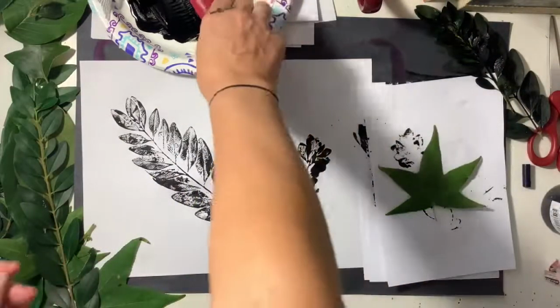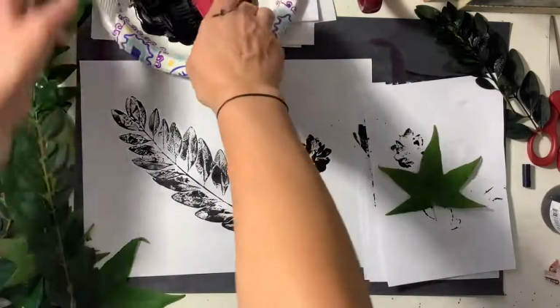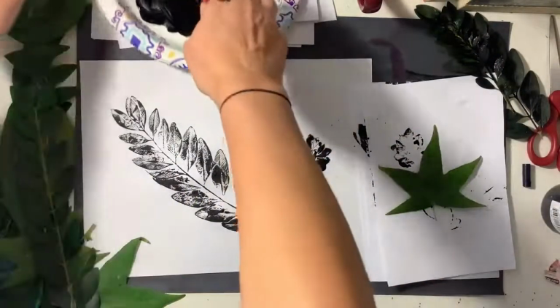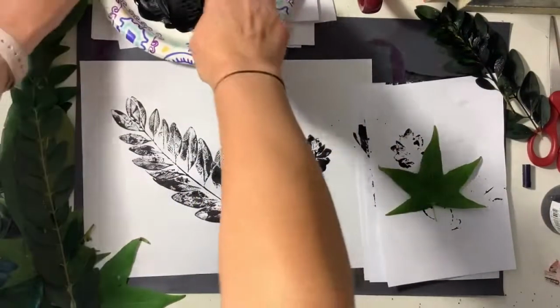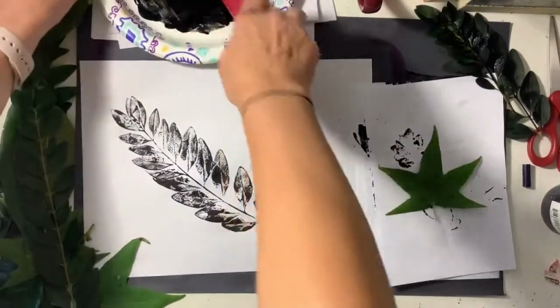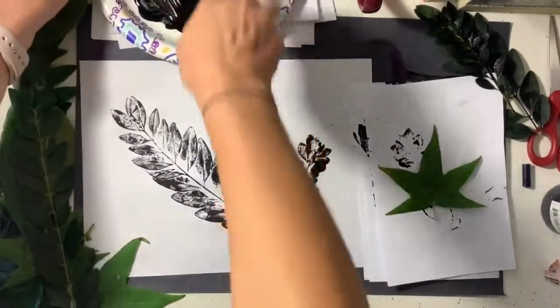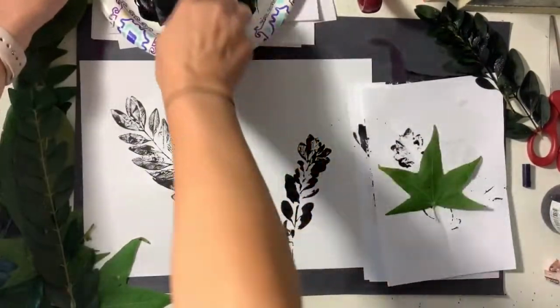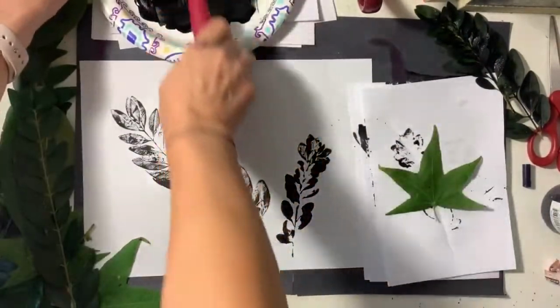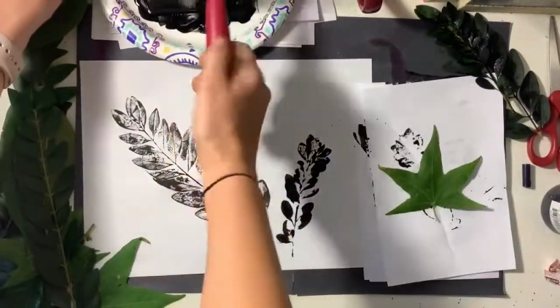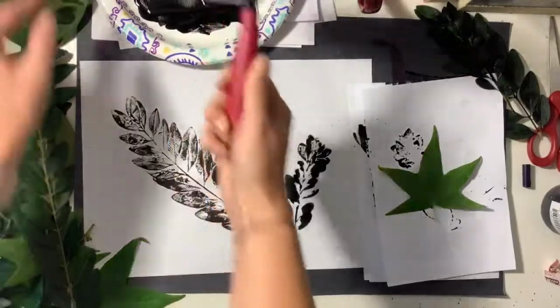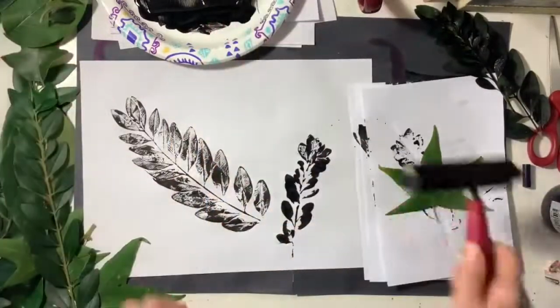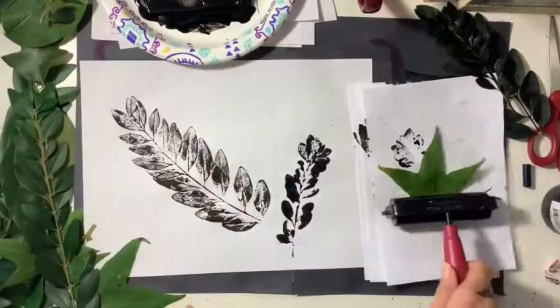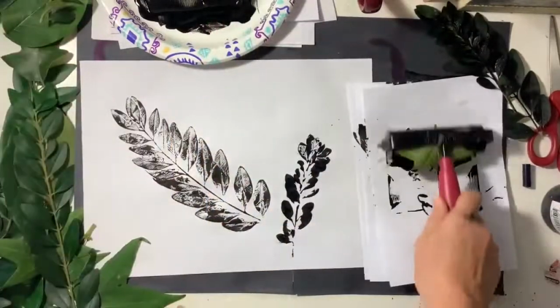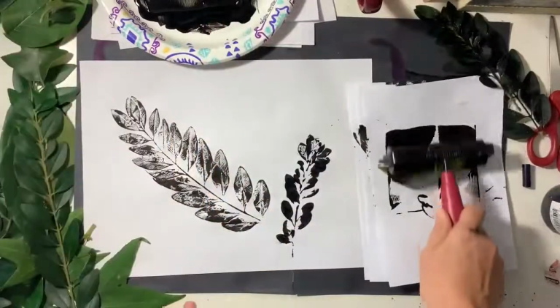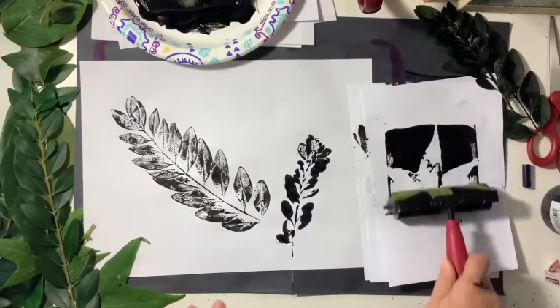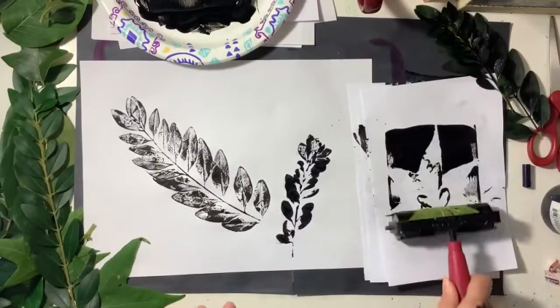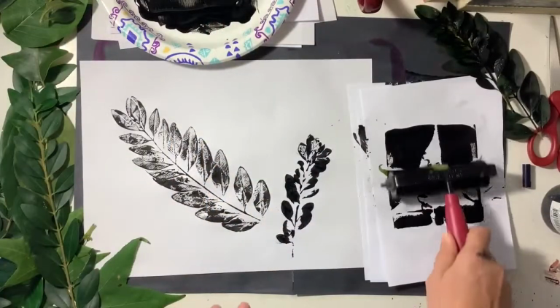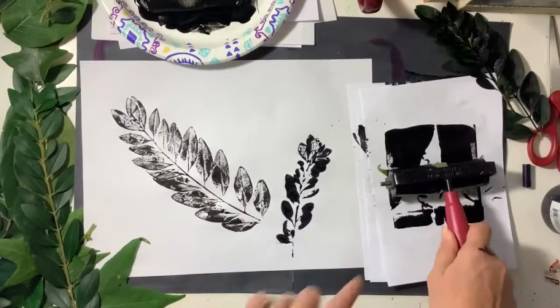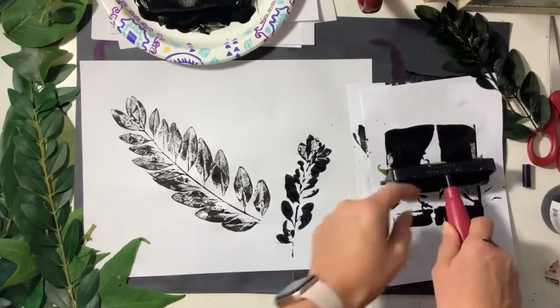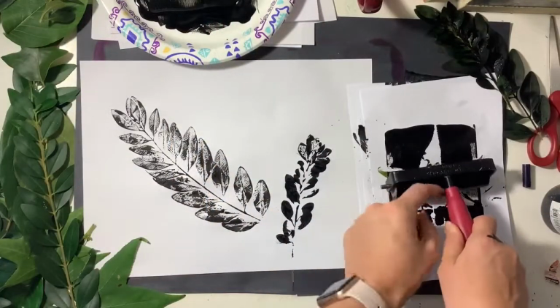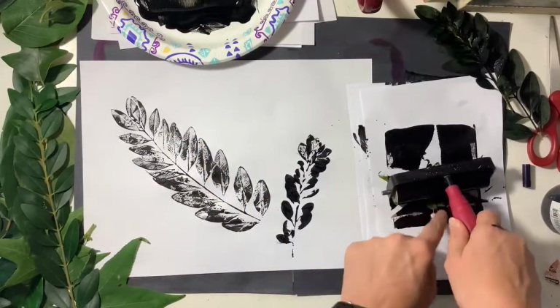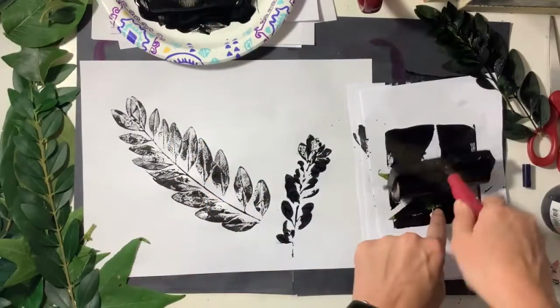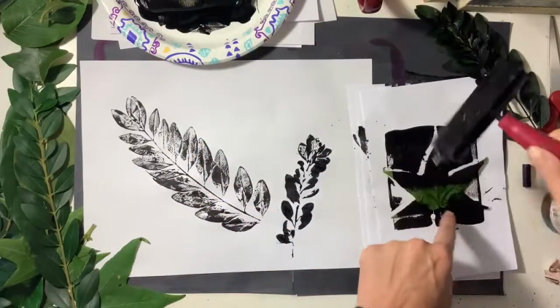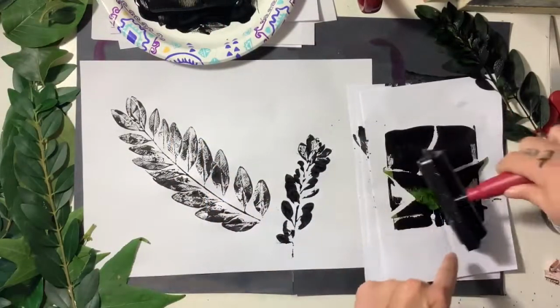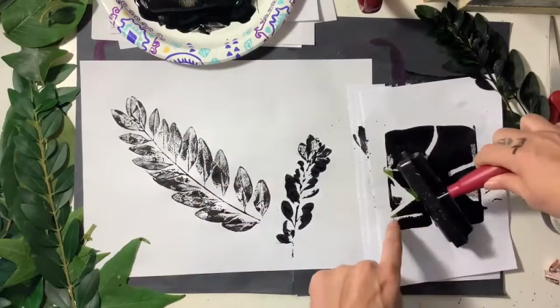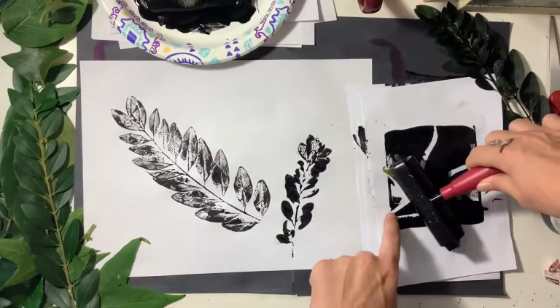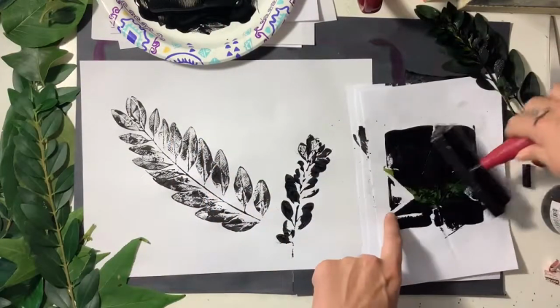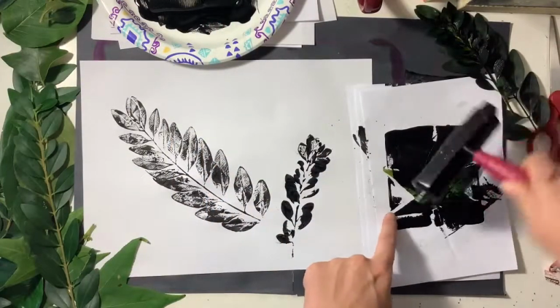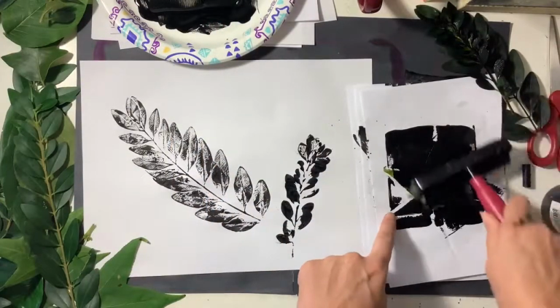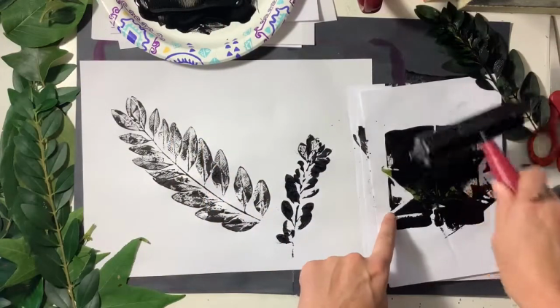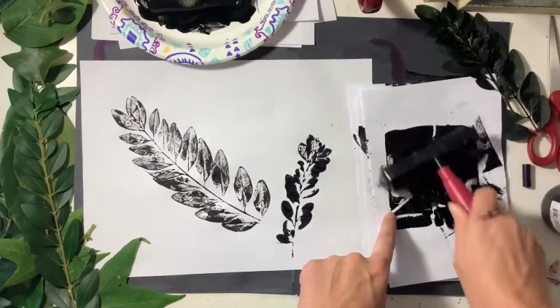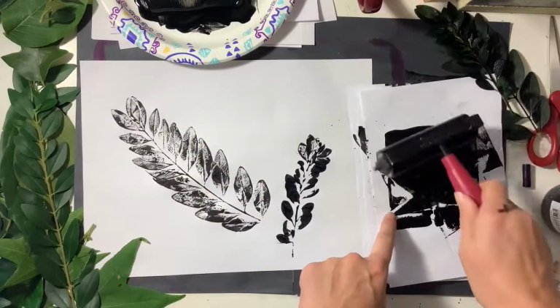Anytime I press on the back of a leaf I'm gonna use that as my underneath paper for the next go-round.